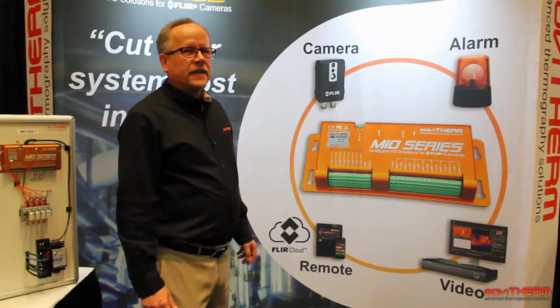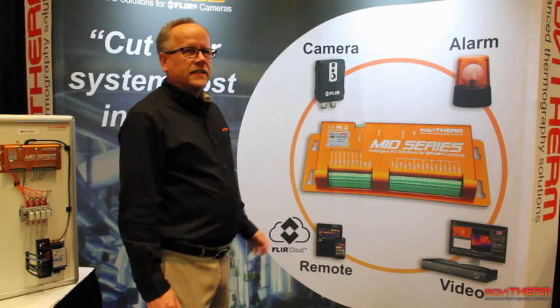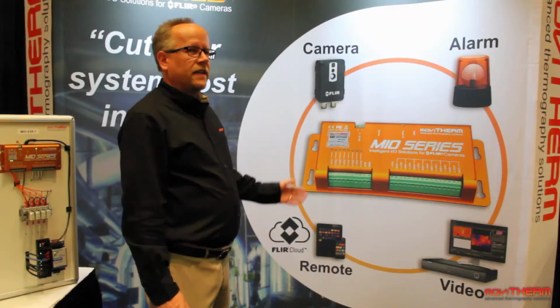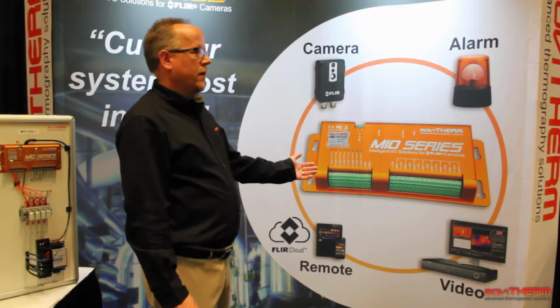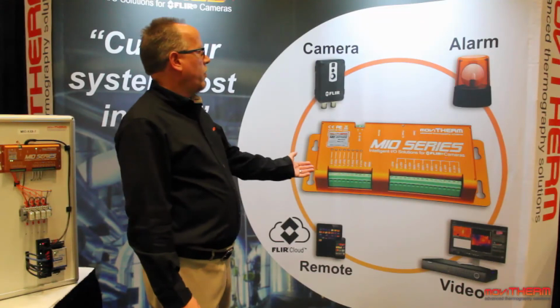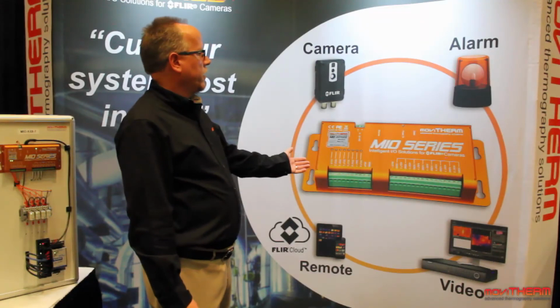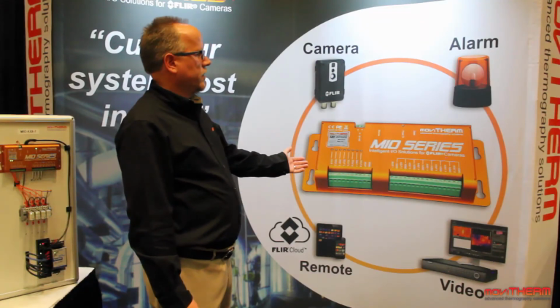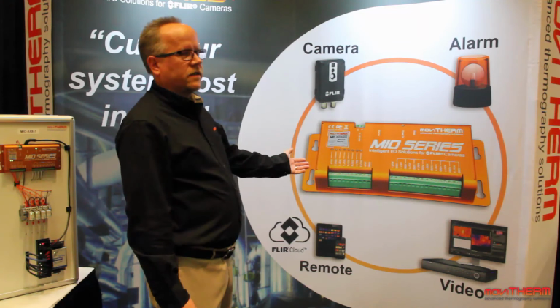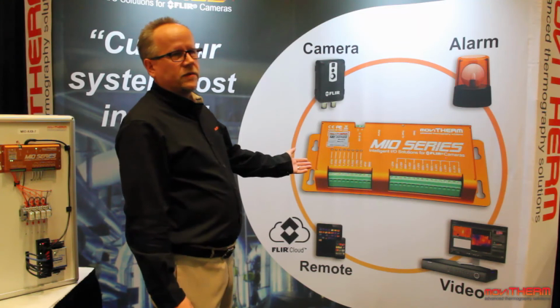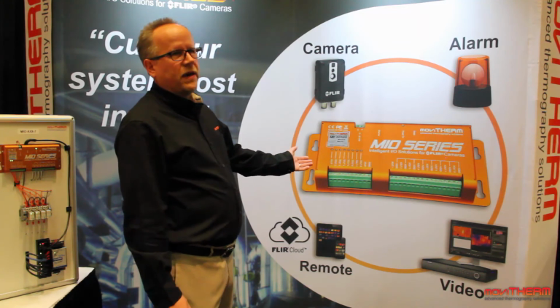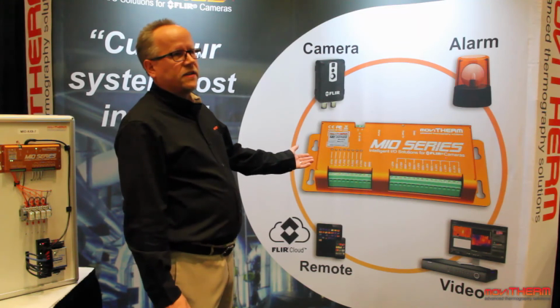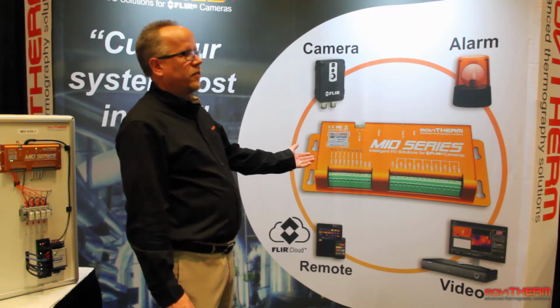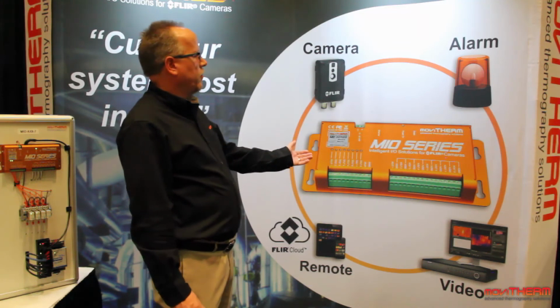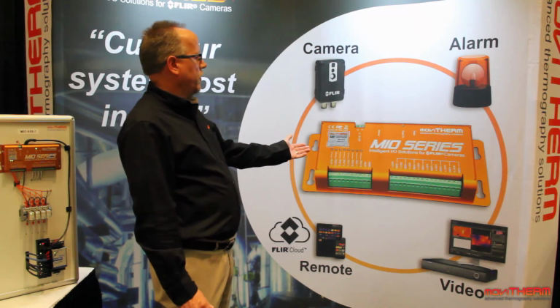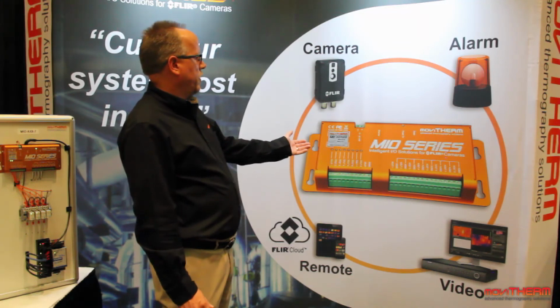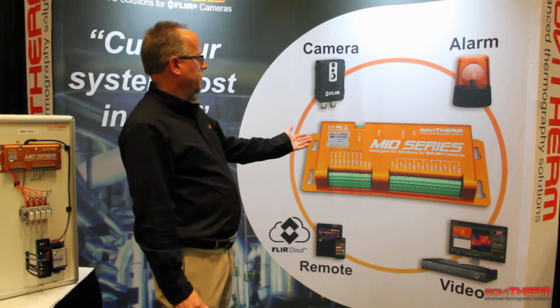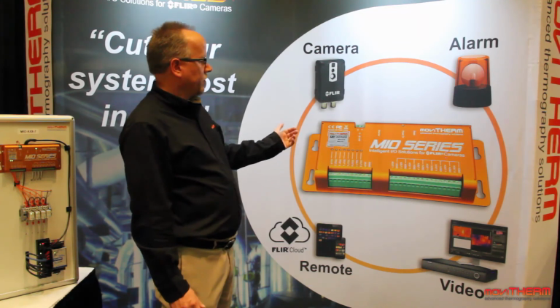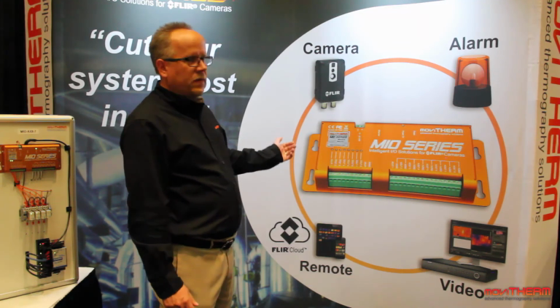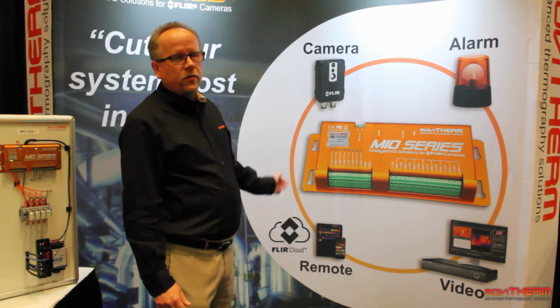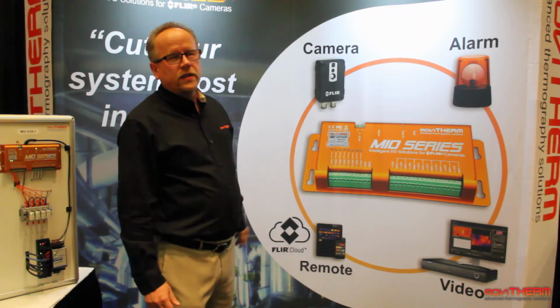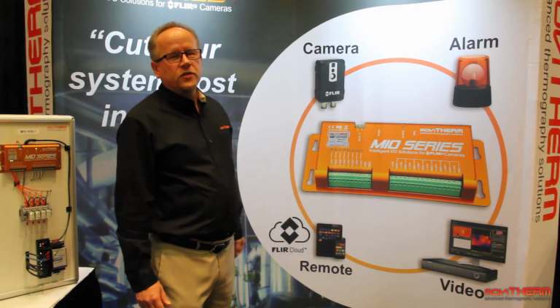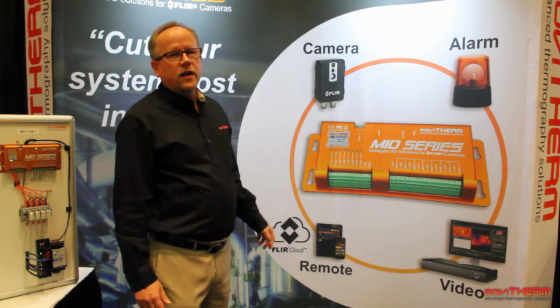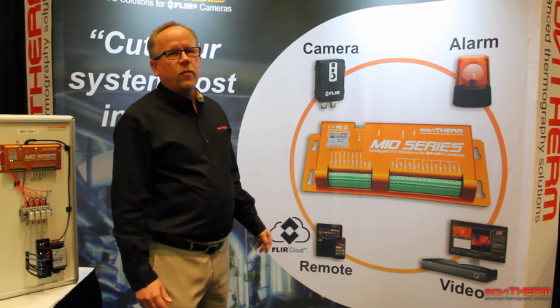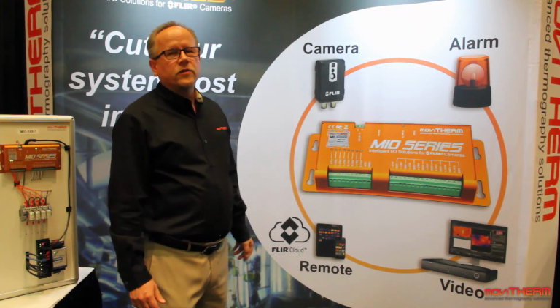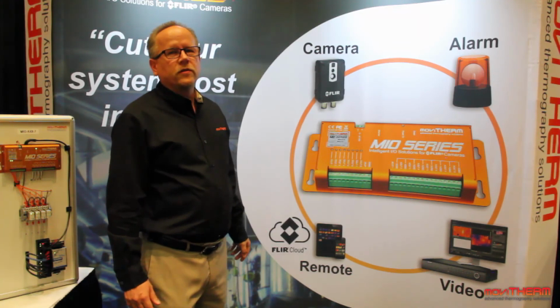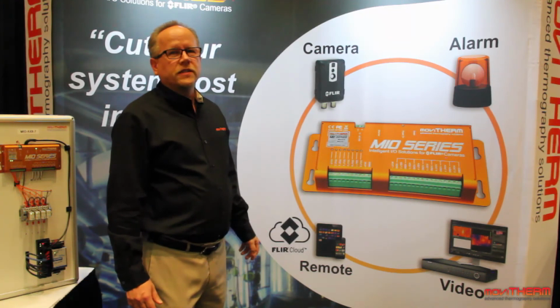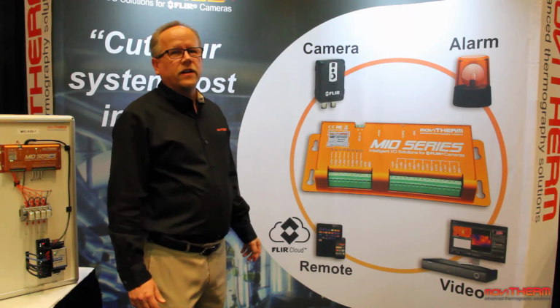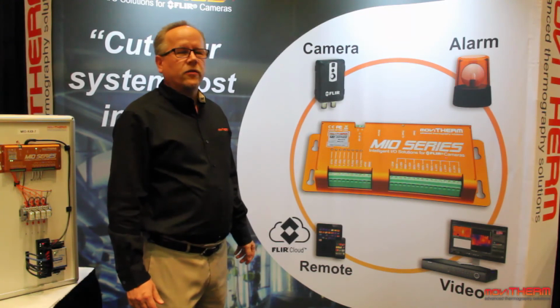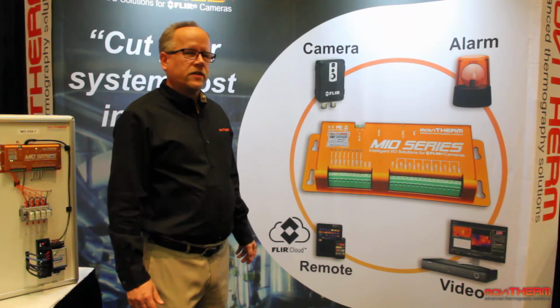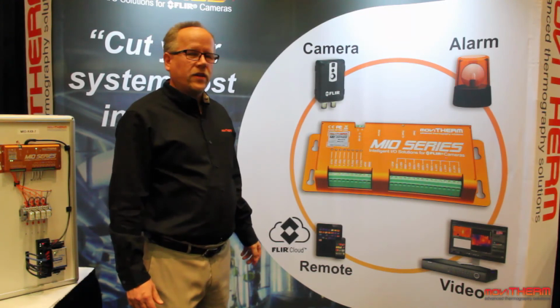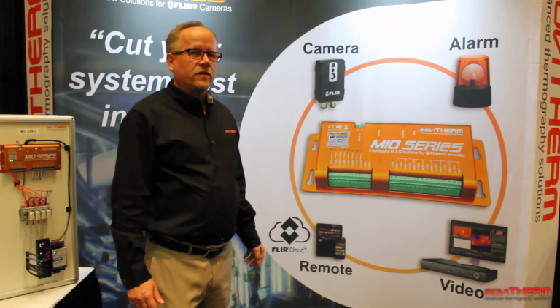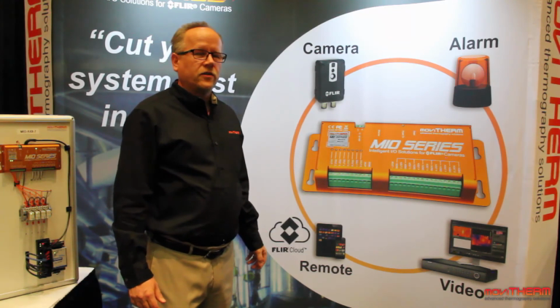Single camera monitoring systems based on the Mio Intelligent I/O module start as low as $3,000.